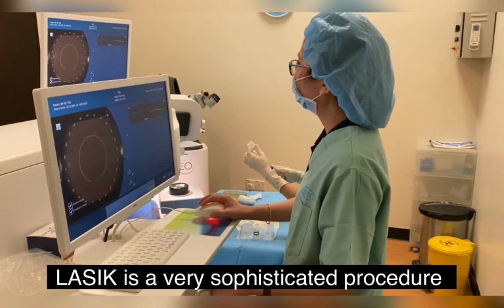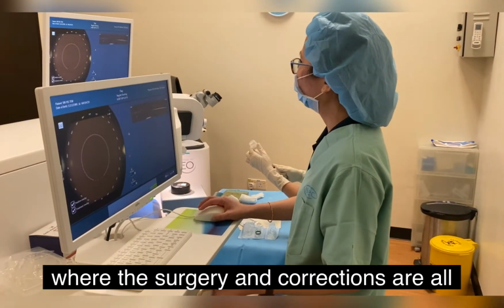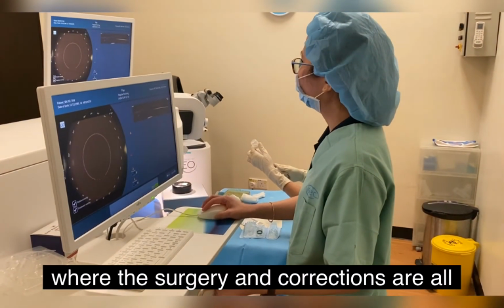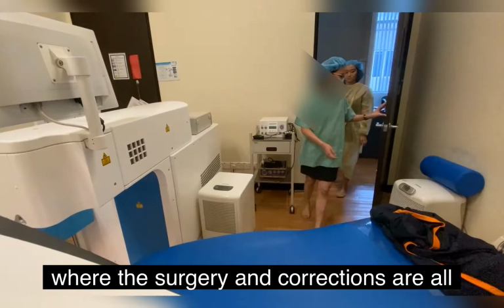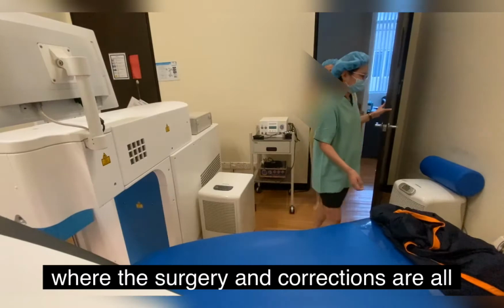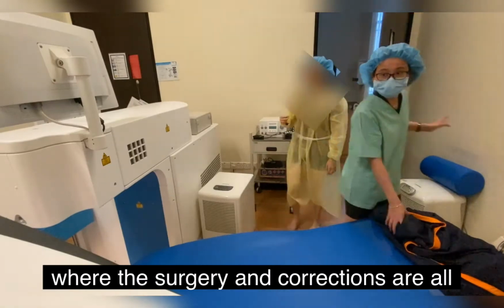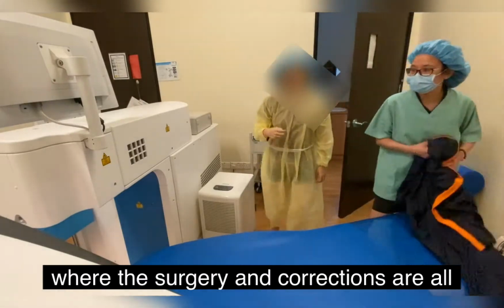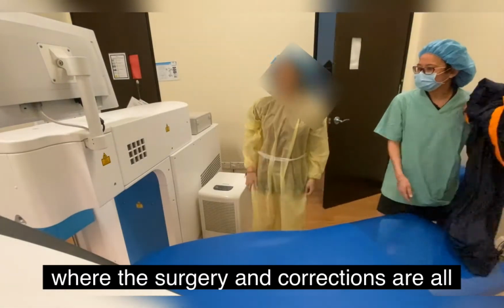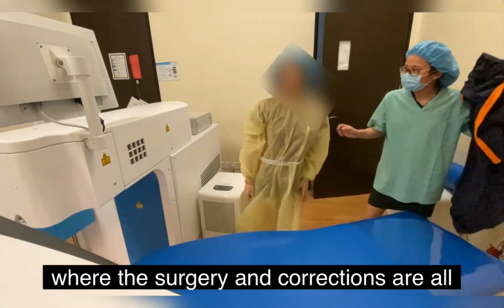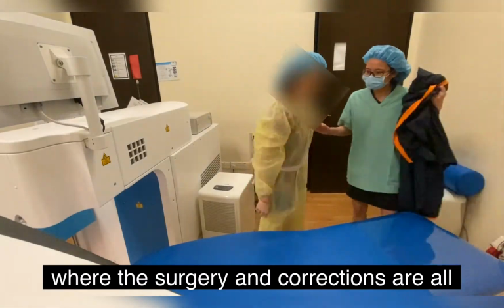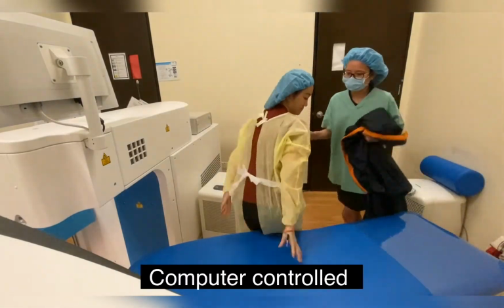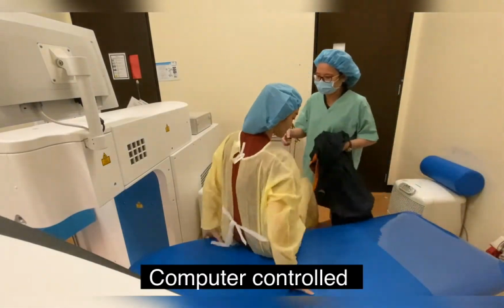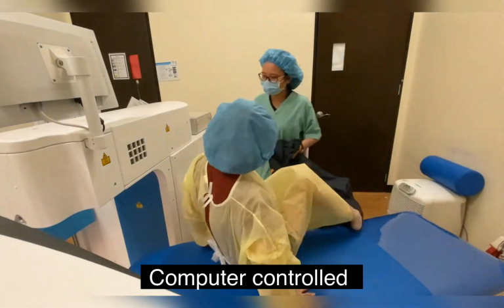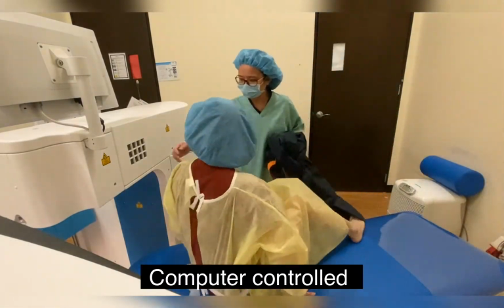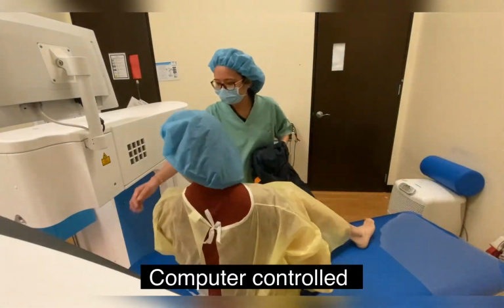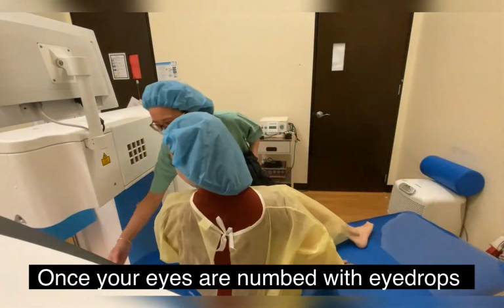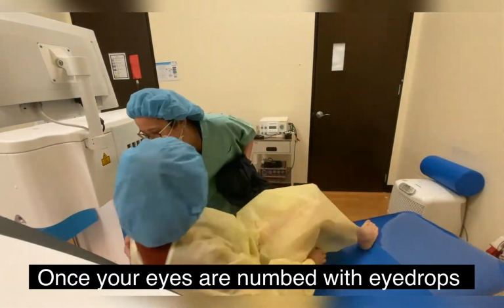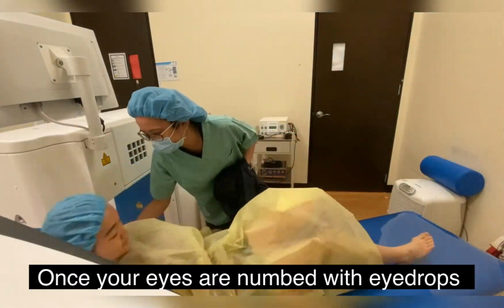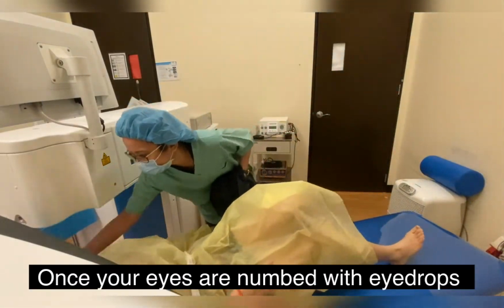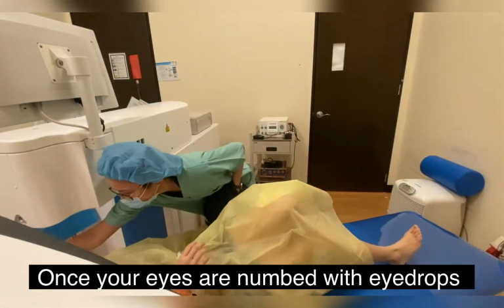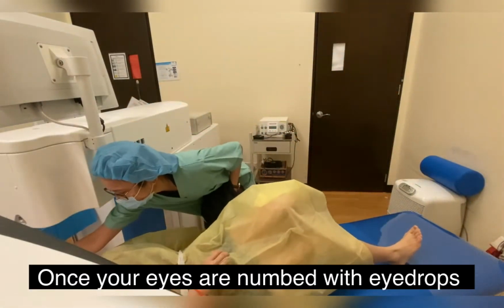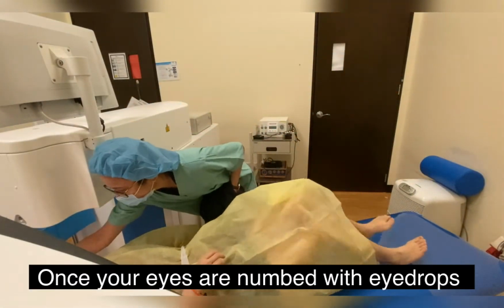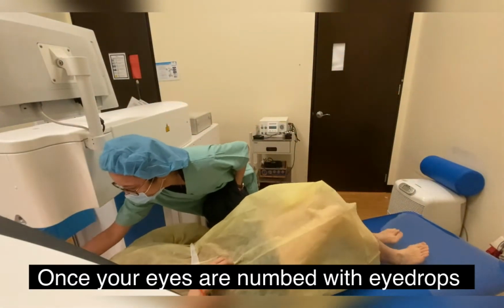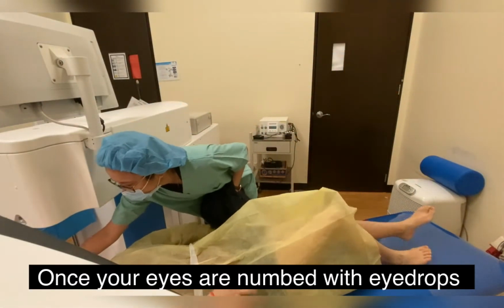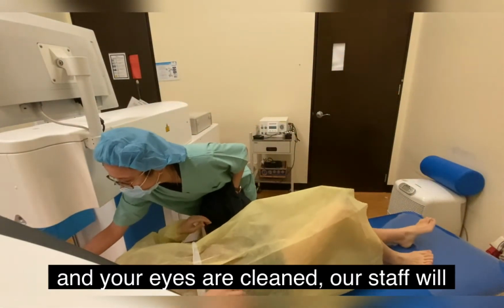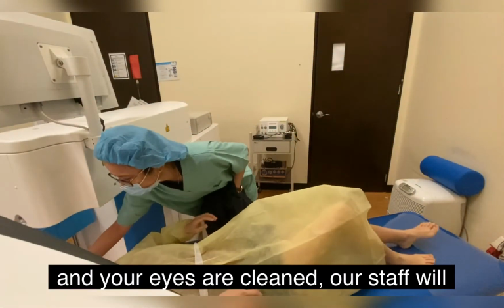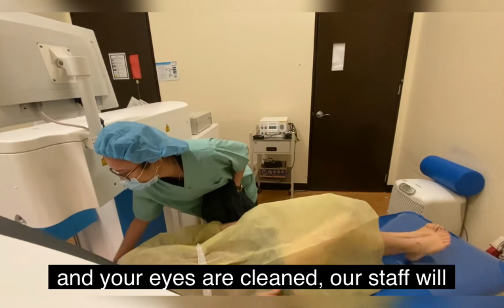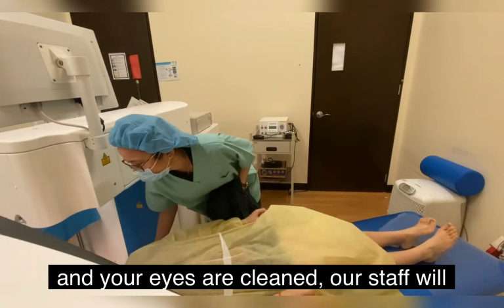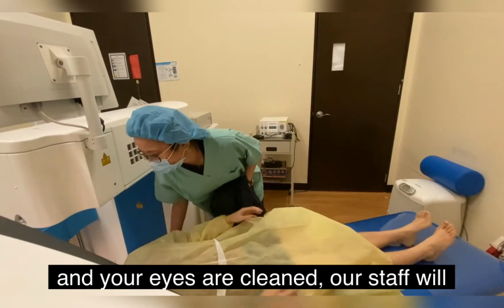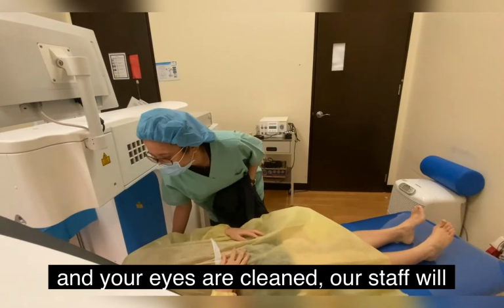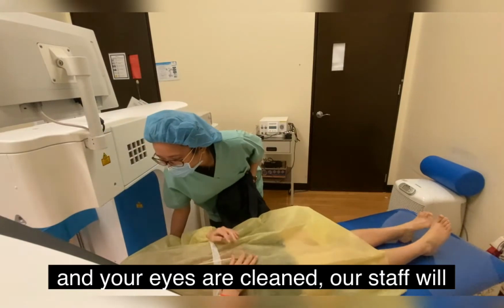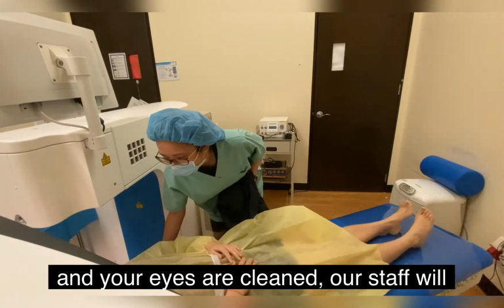In this video, you will actually see how the LASIK procedure is done on a real-life patient.